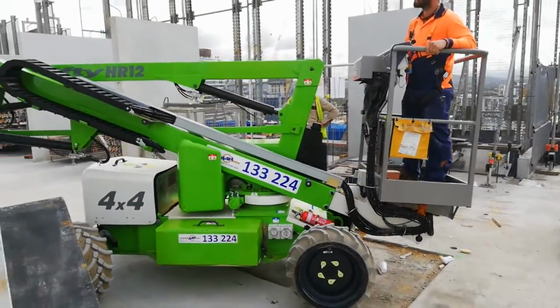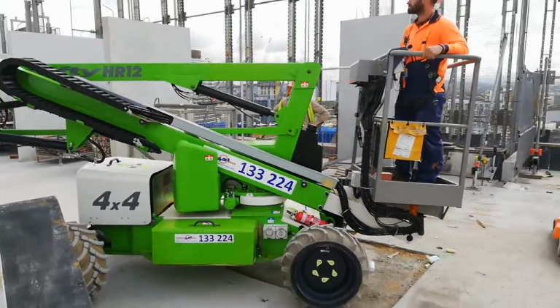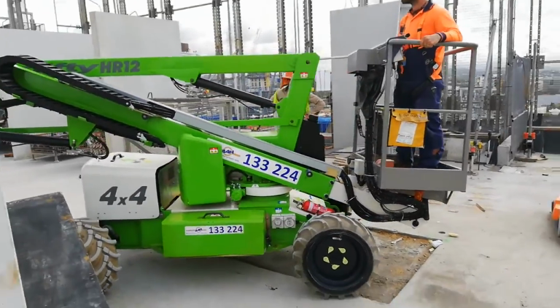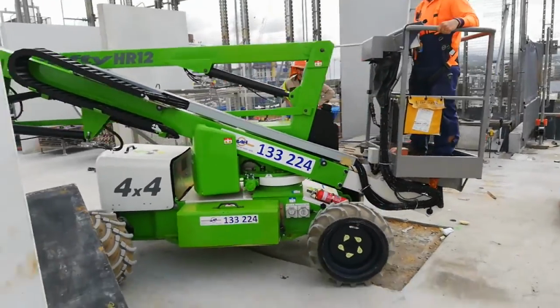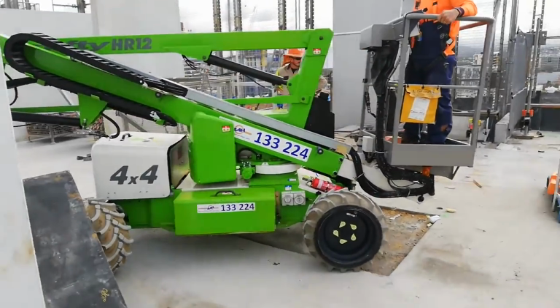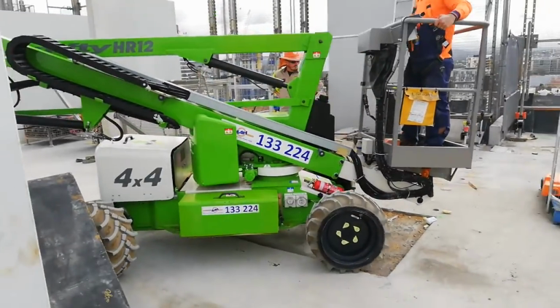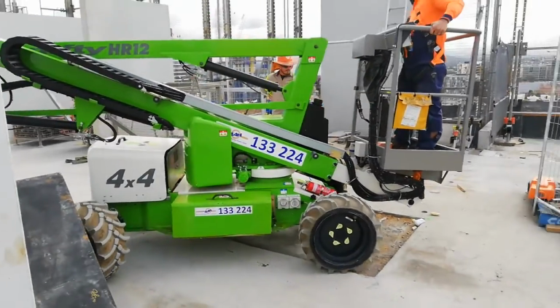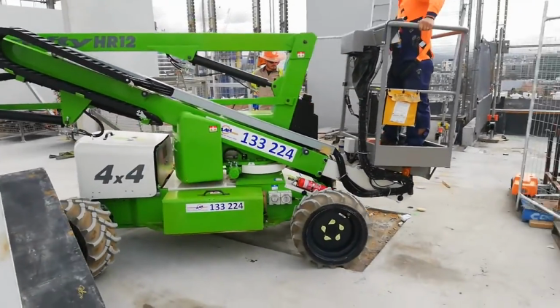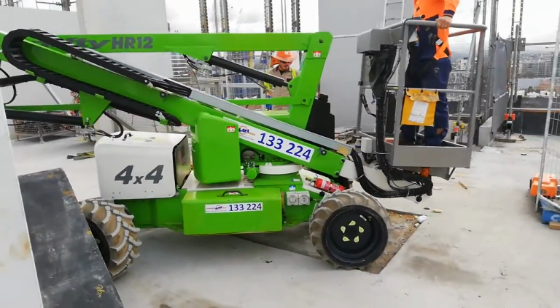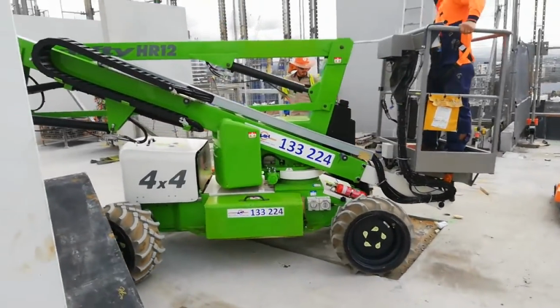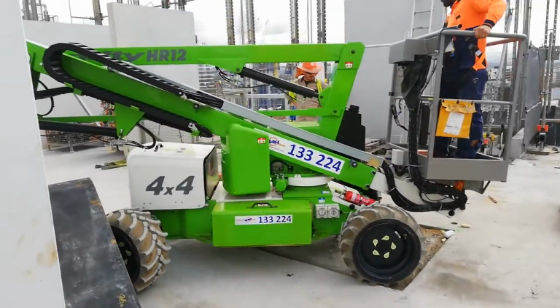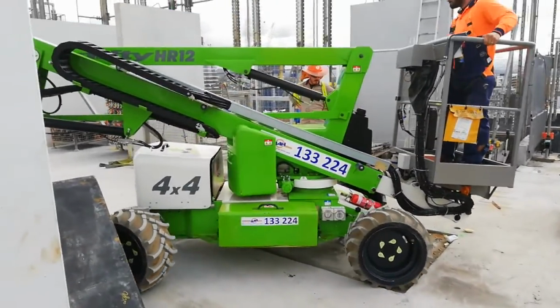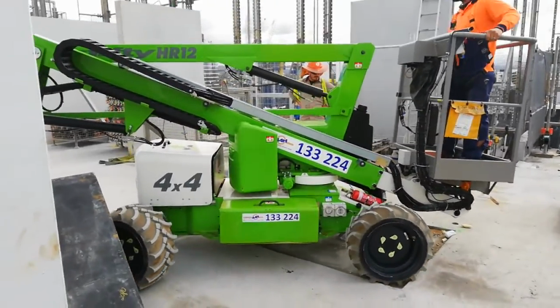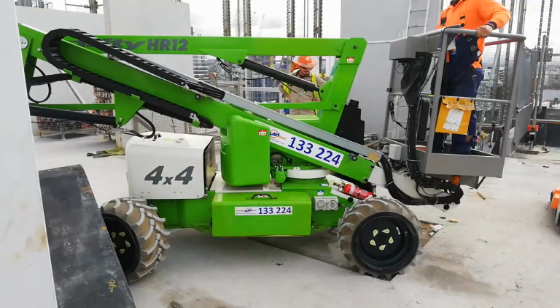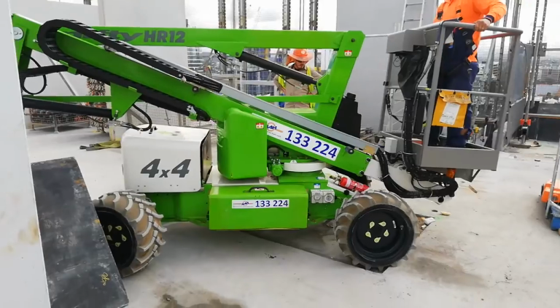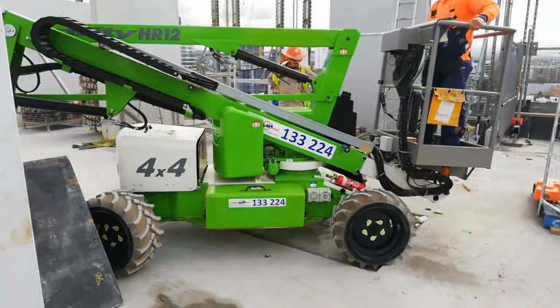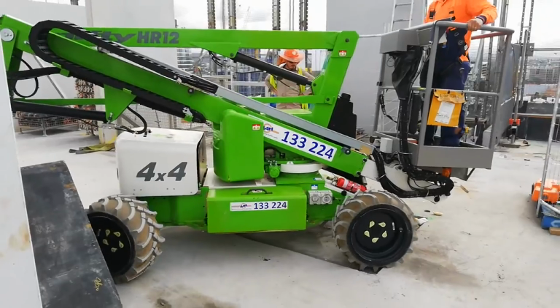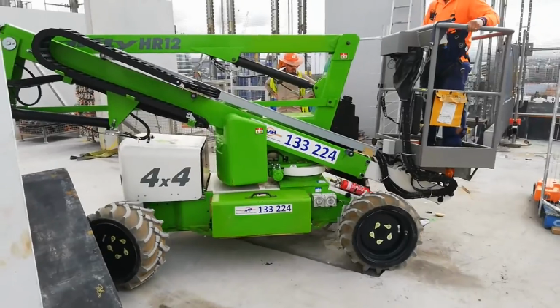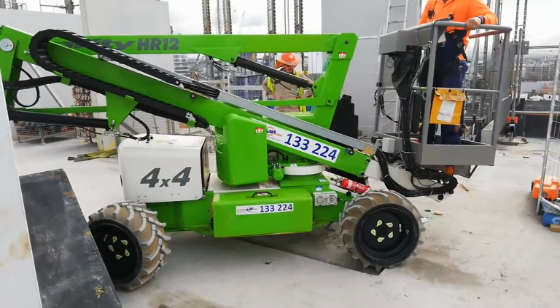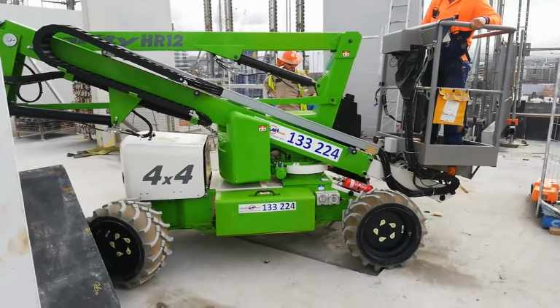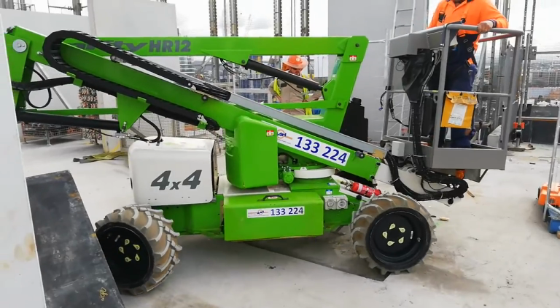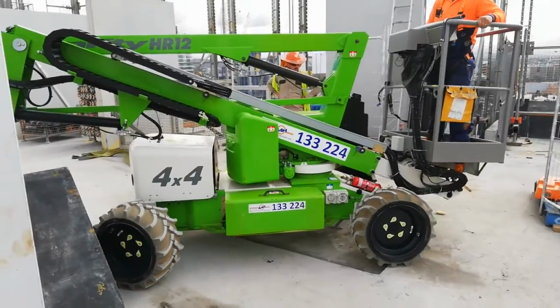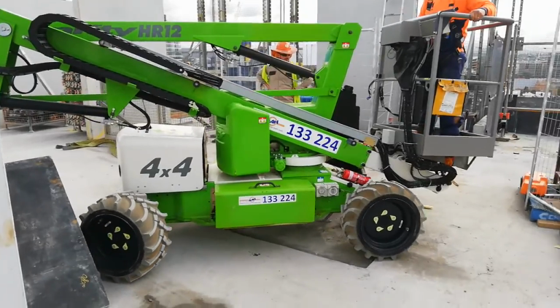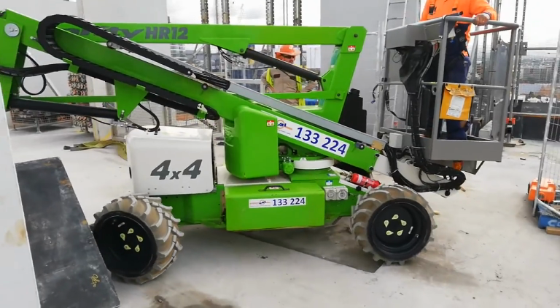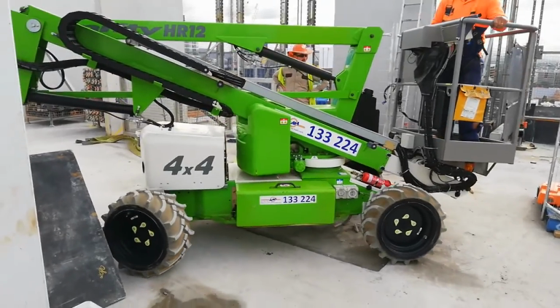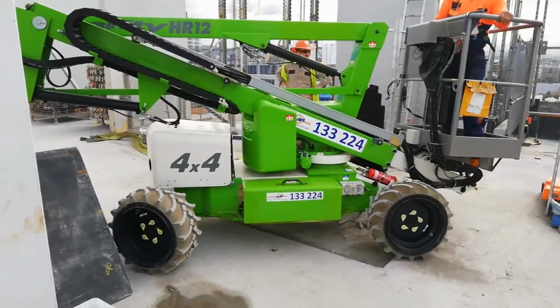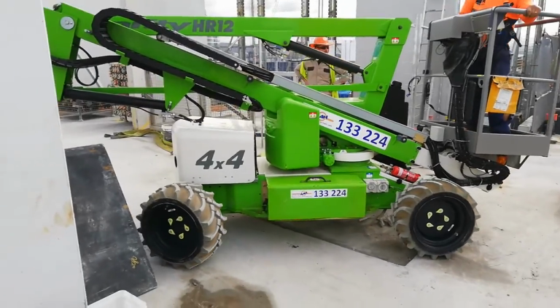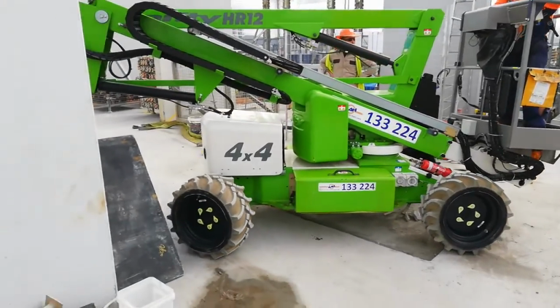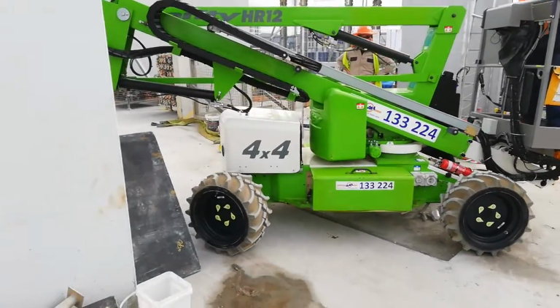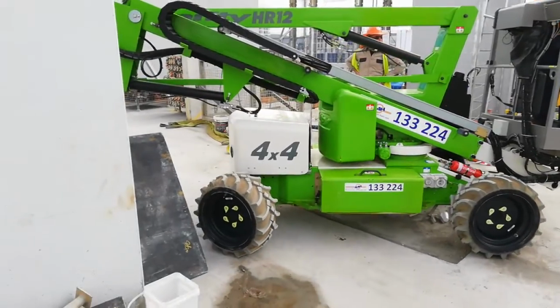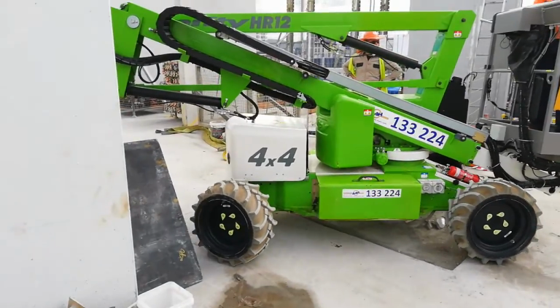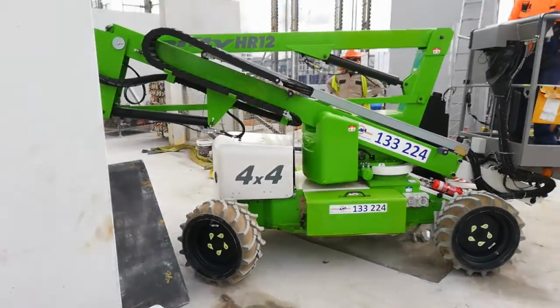This one is actually all-terrain — it's a 4x4, as you can see over there.